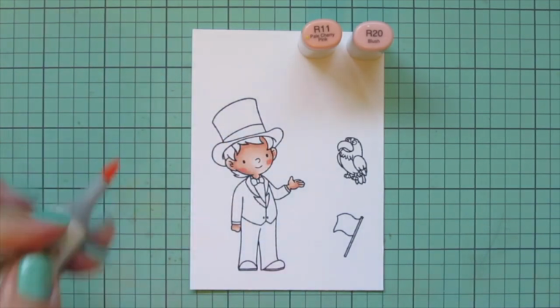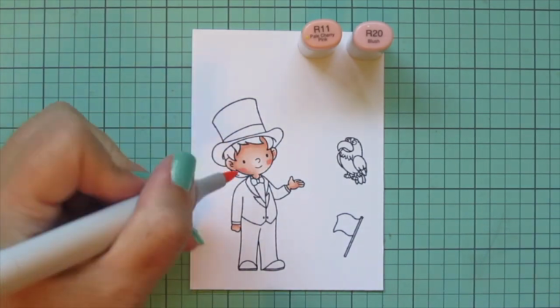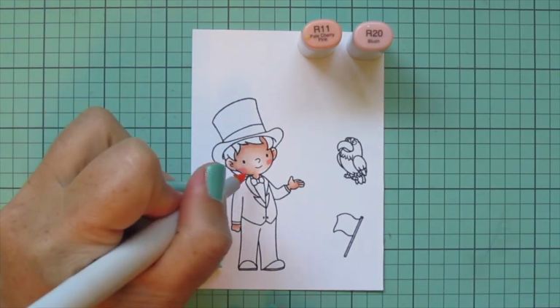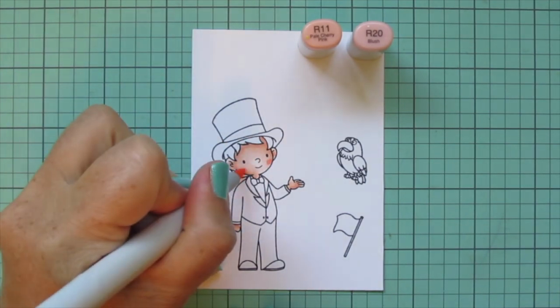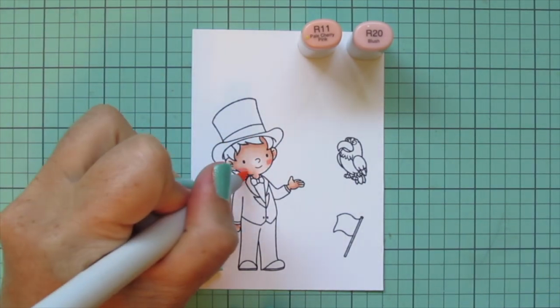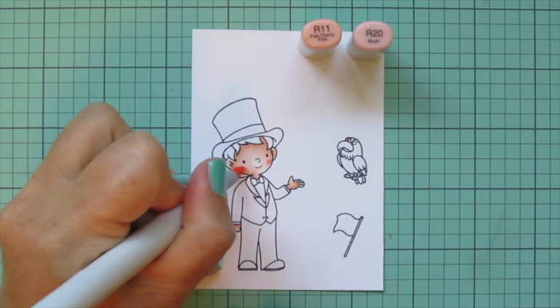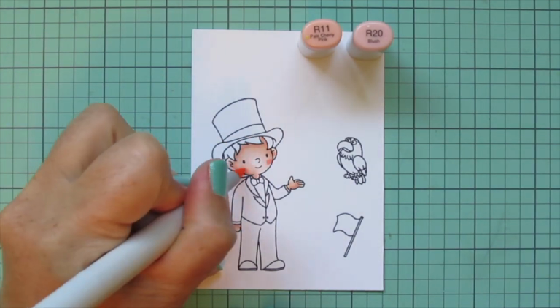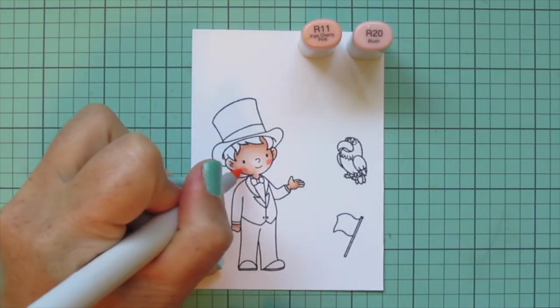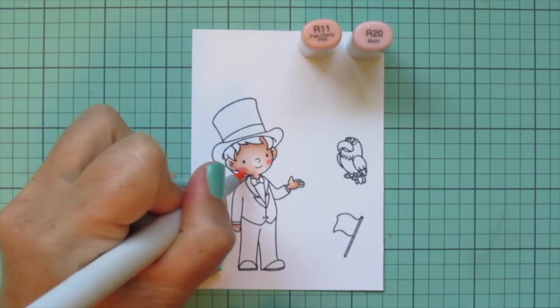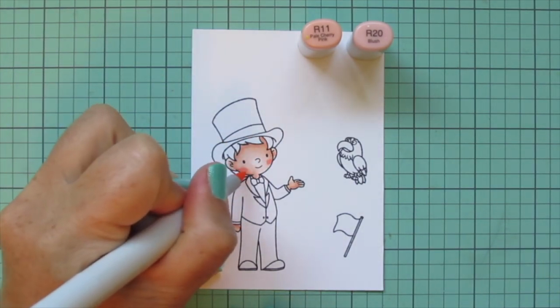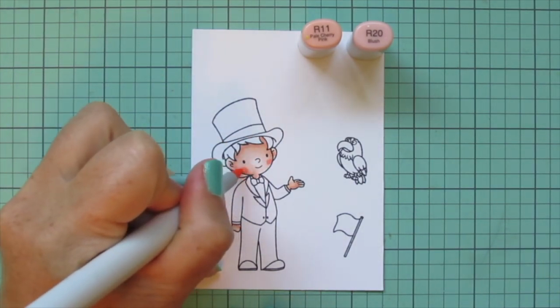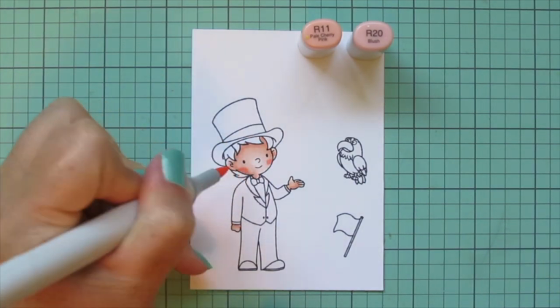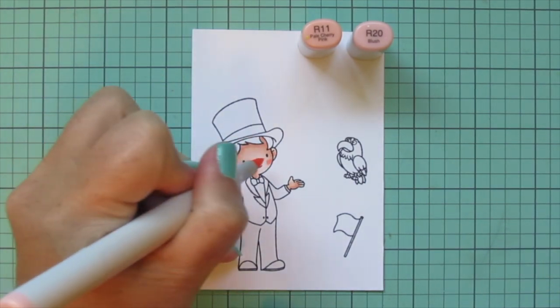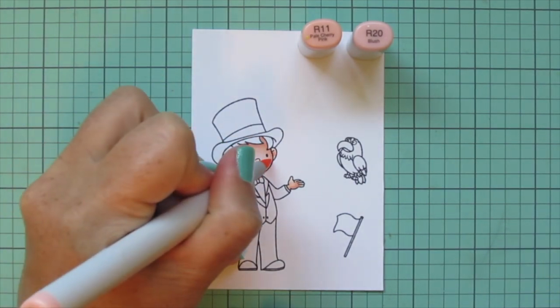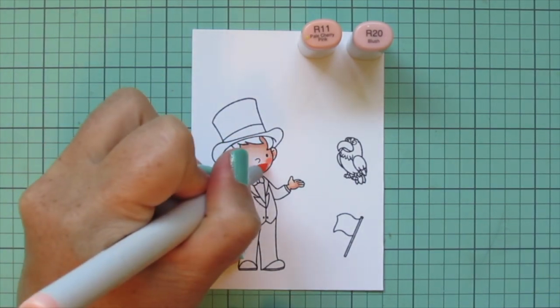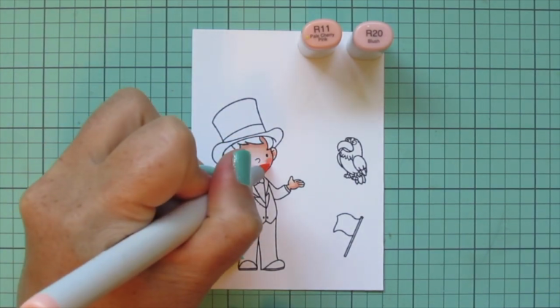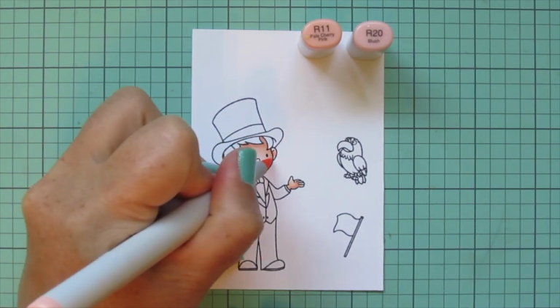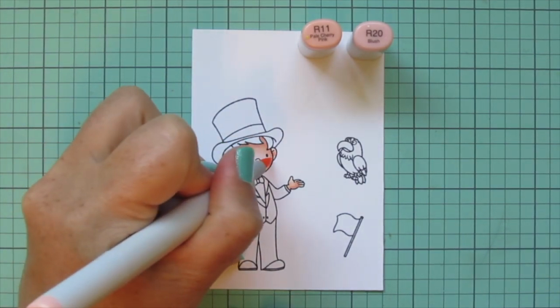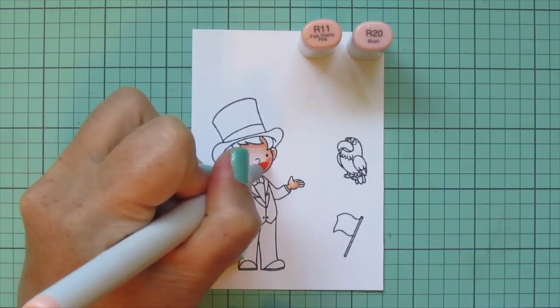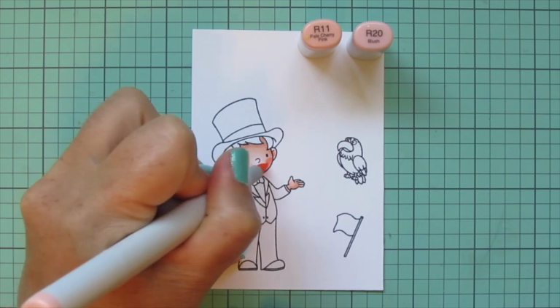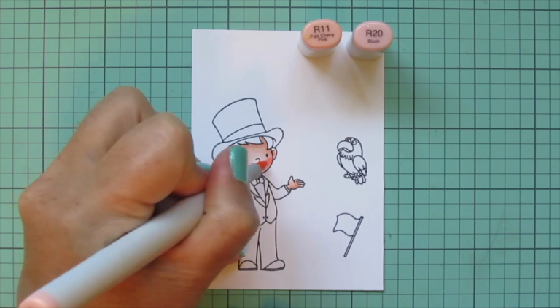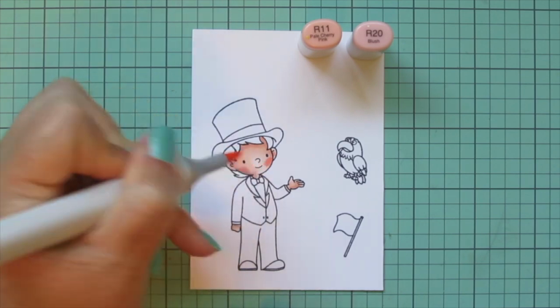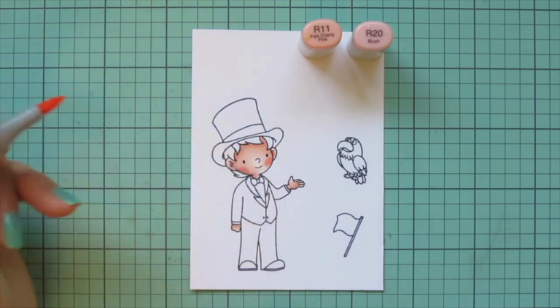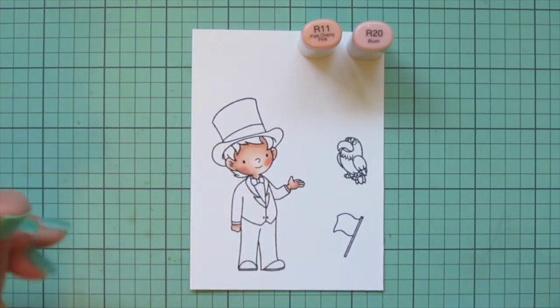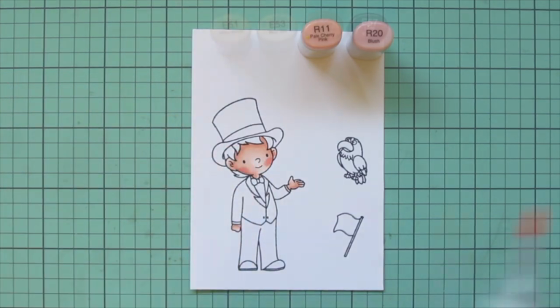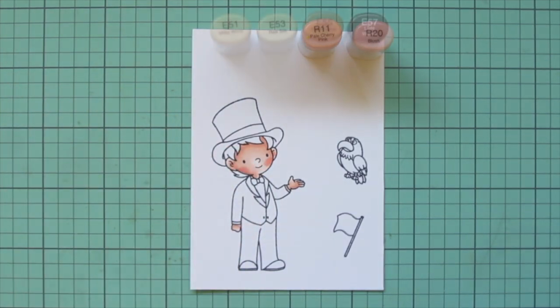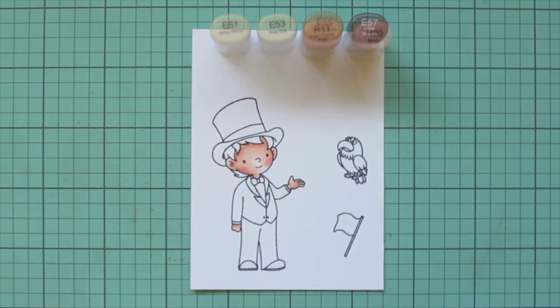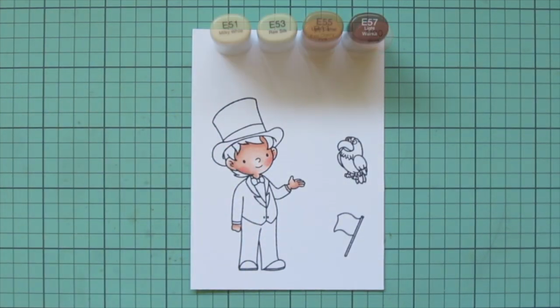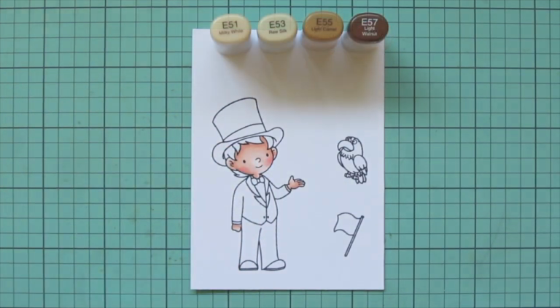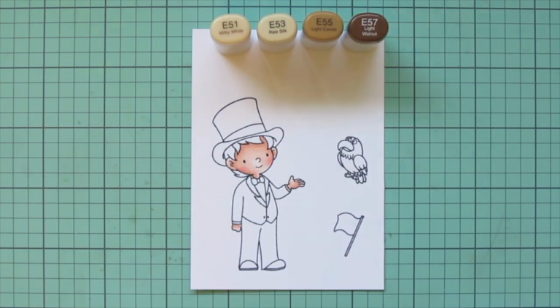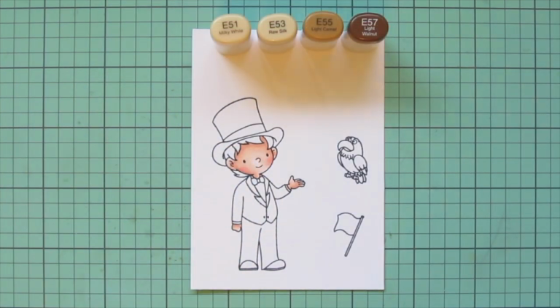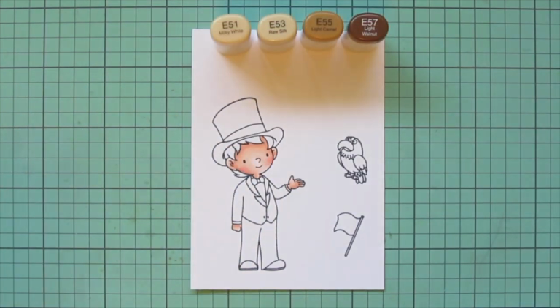Then I'm going to give him some rosy cheeks using R11 and R20. I'll do a little R20 first and then trace around the edges of that with the R11 to blend that into his skin tone.